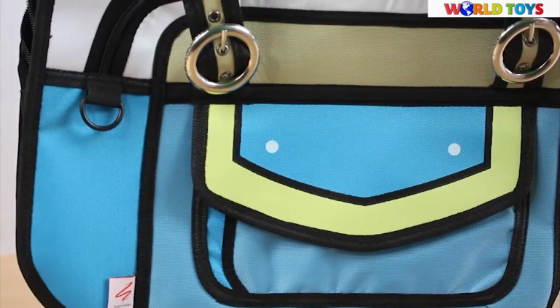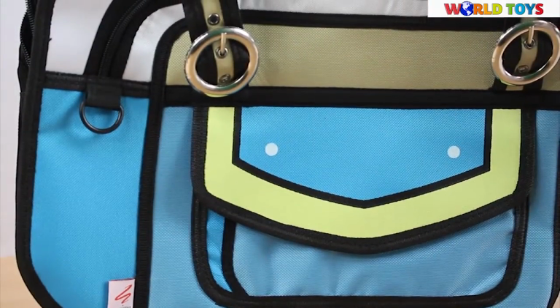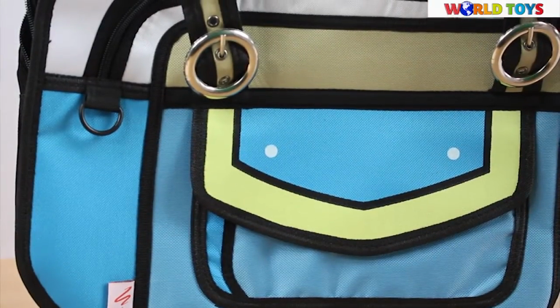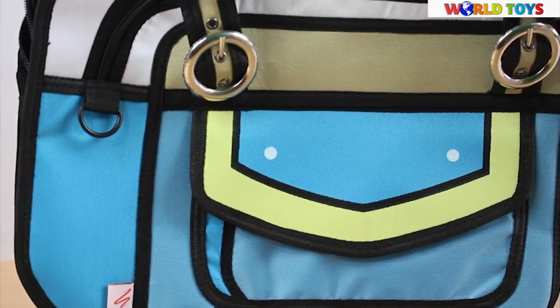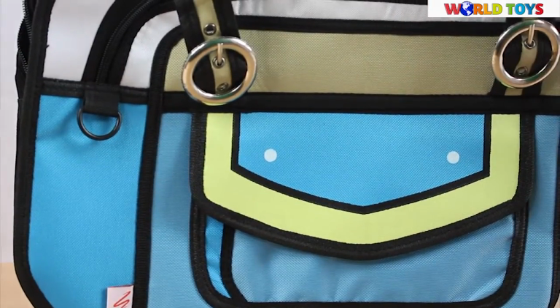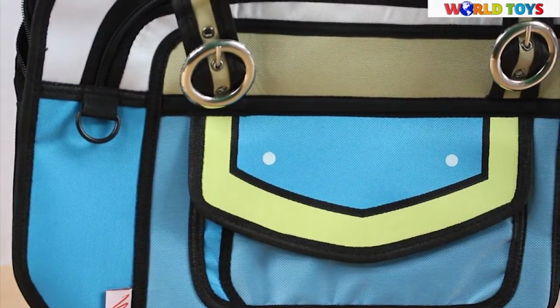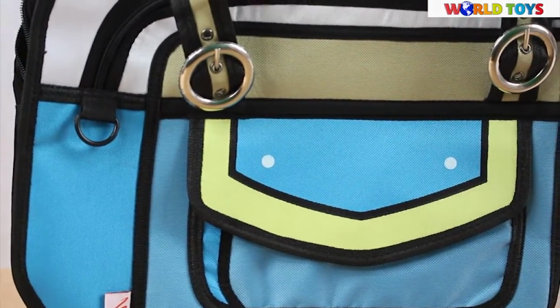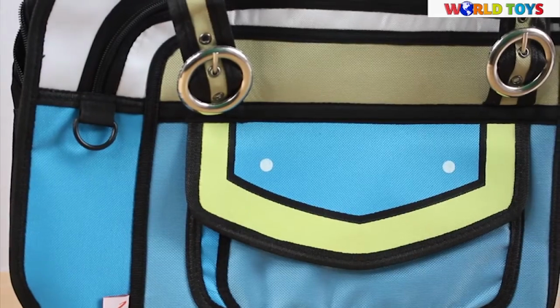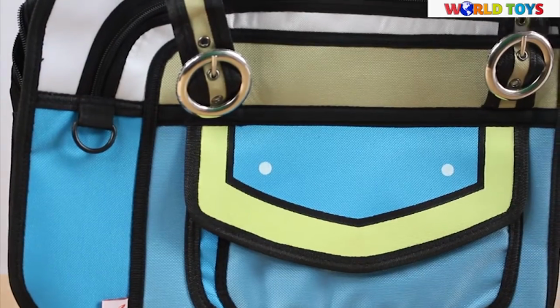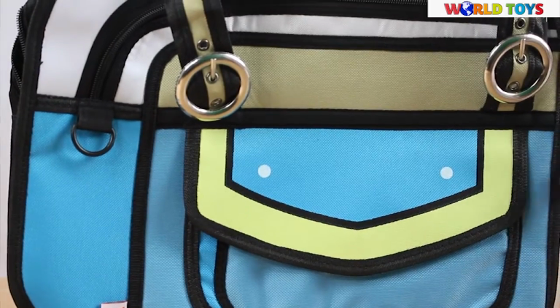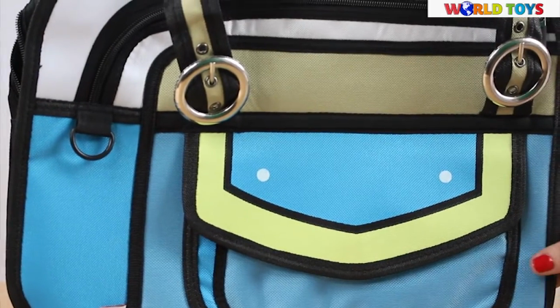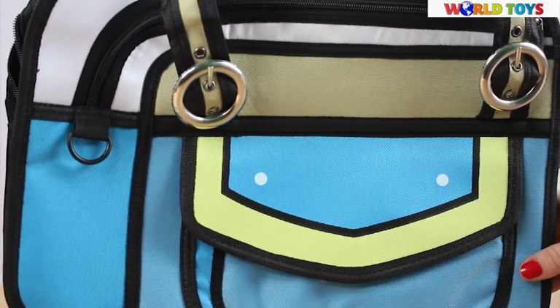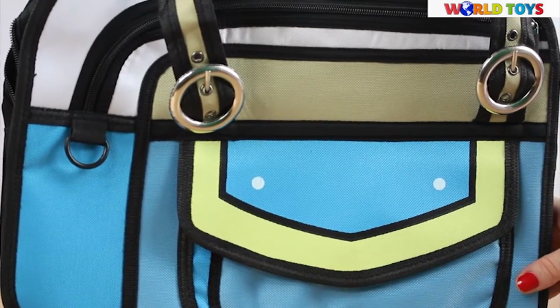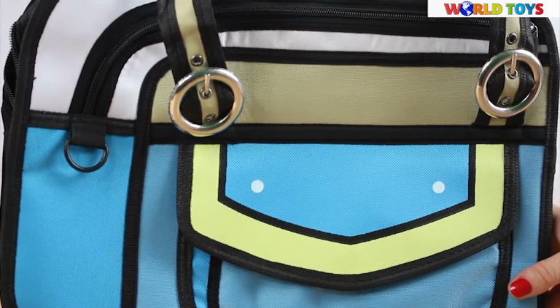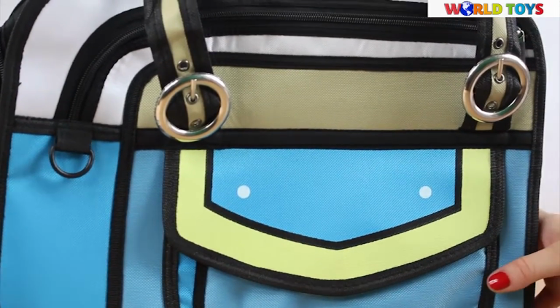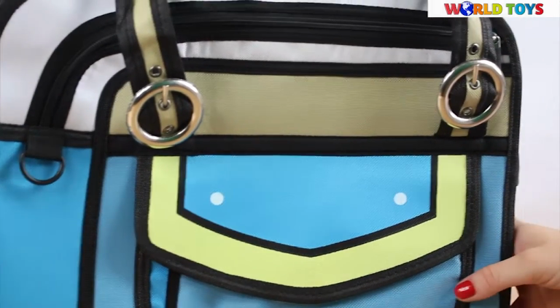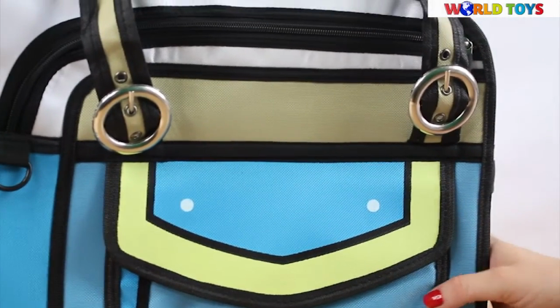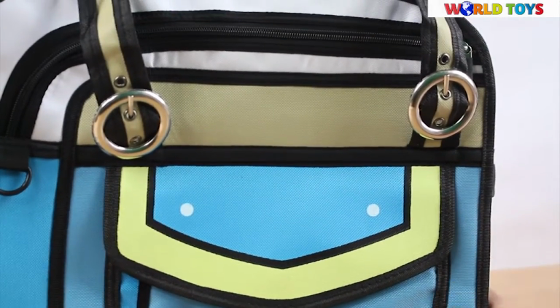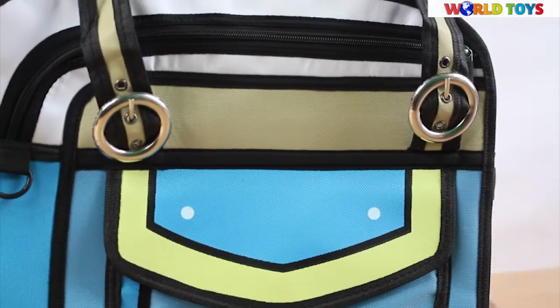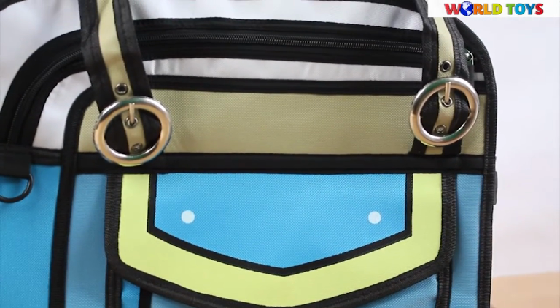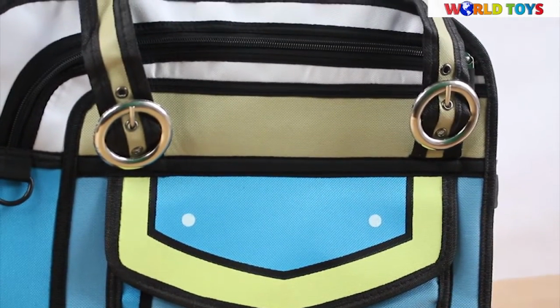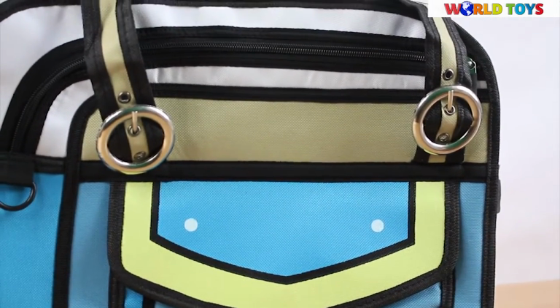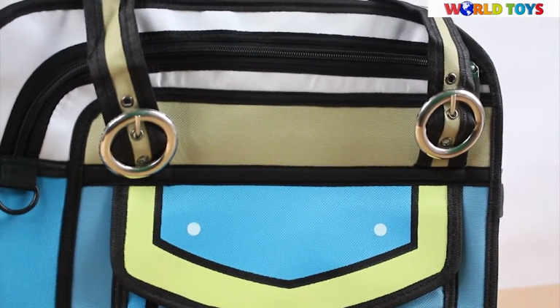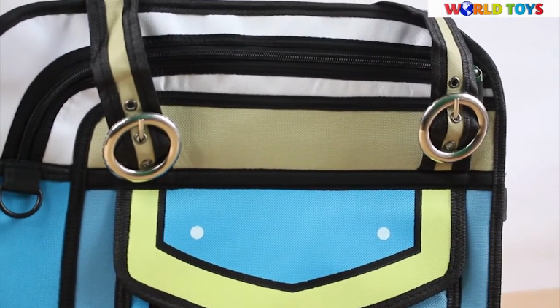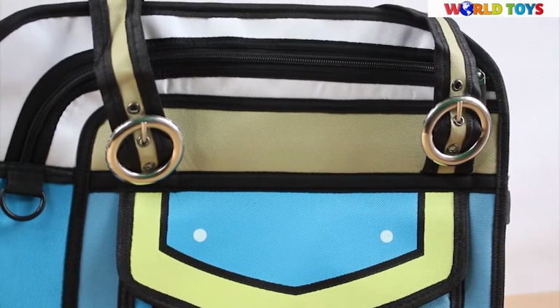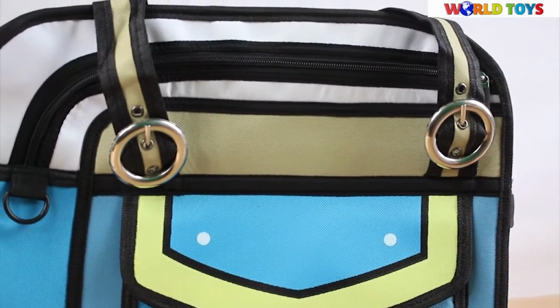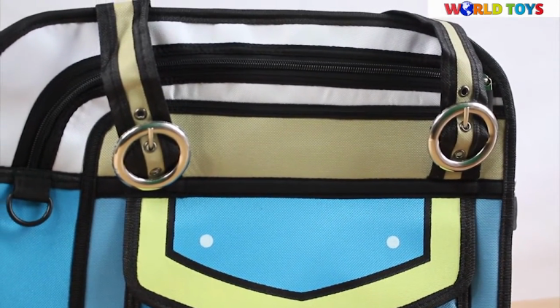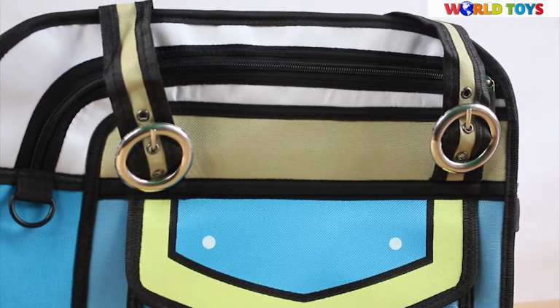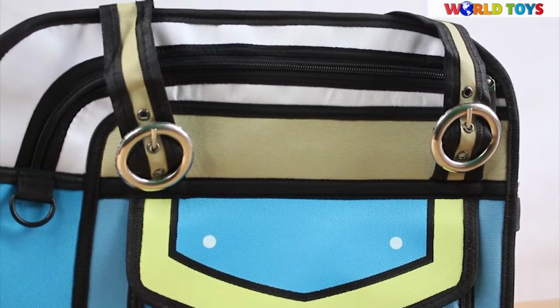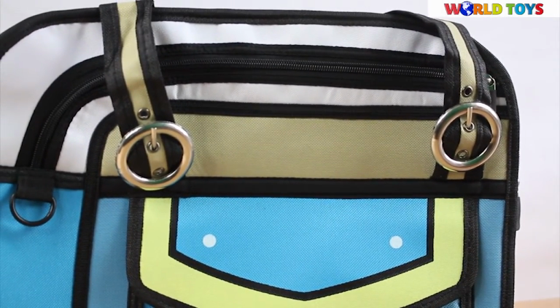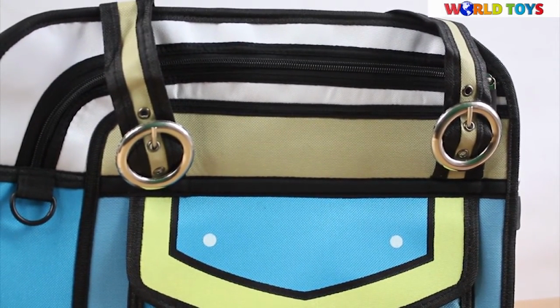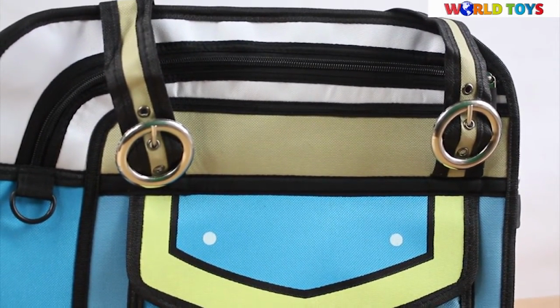If you want to see other bags like this from the Narcissus company, visit our channel, World of Toys.